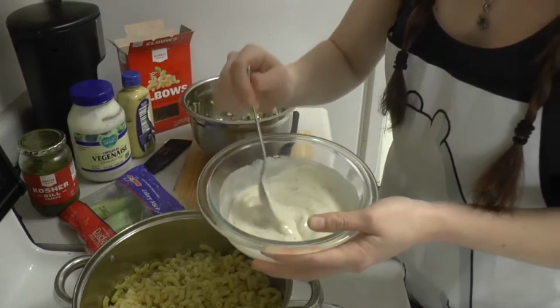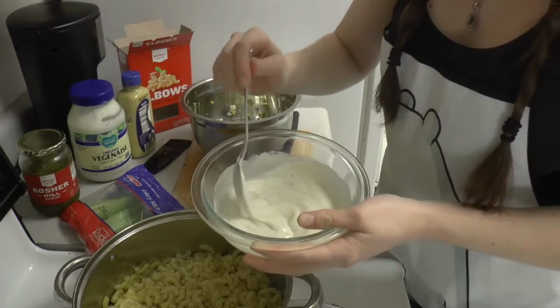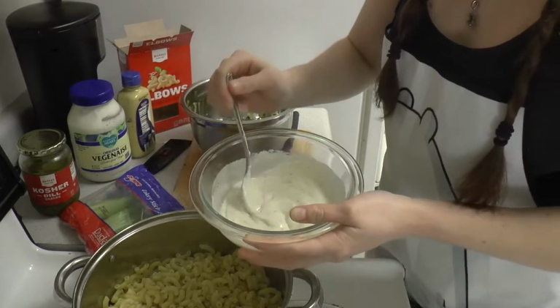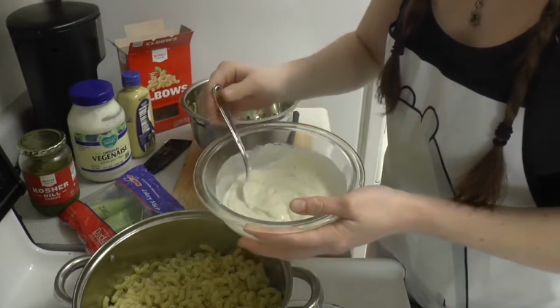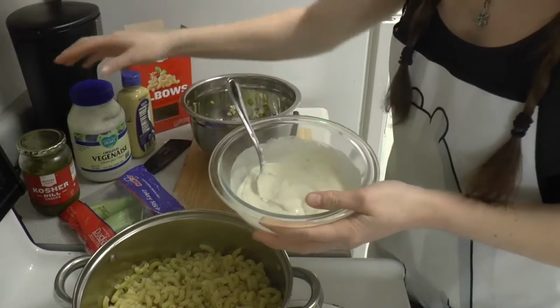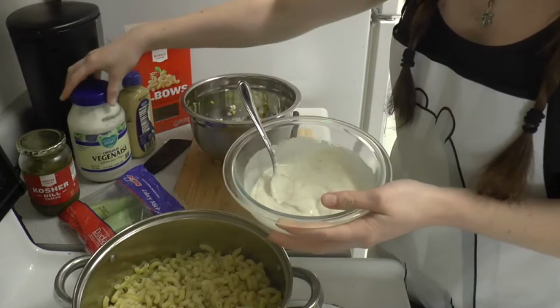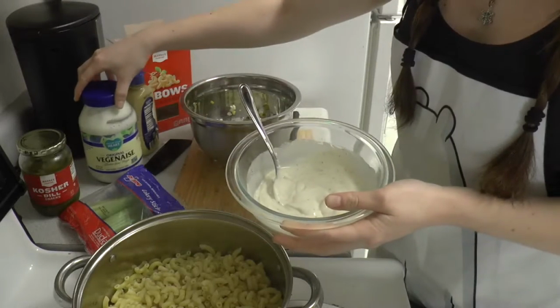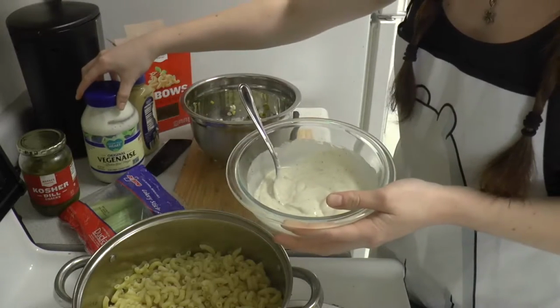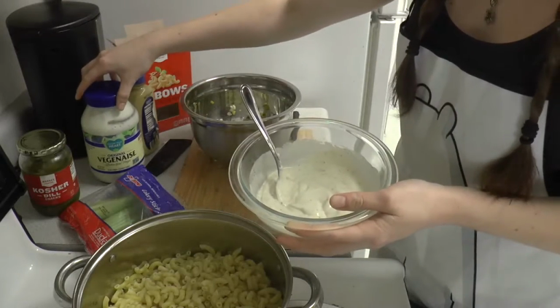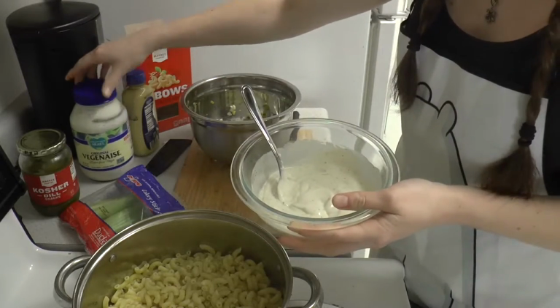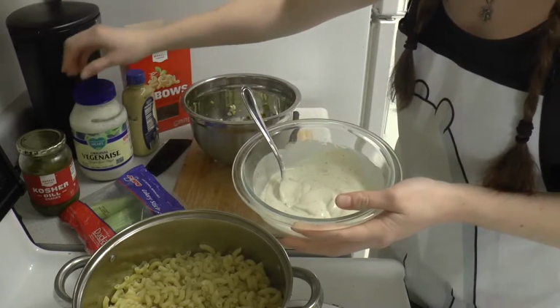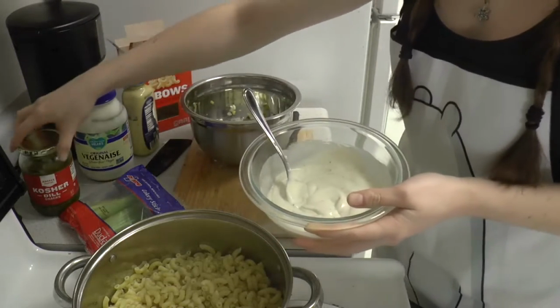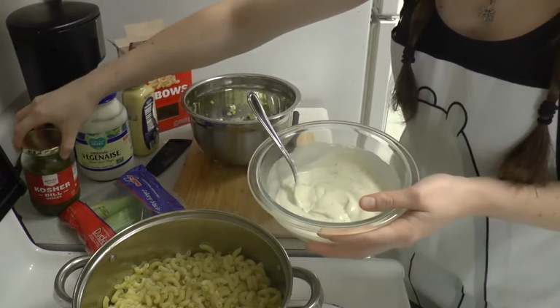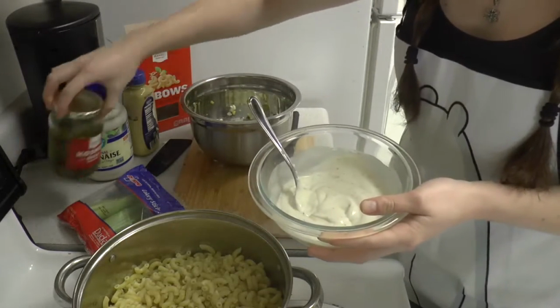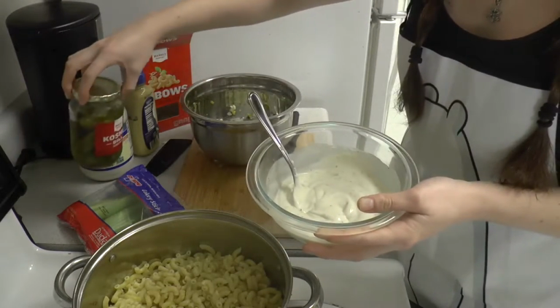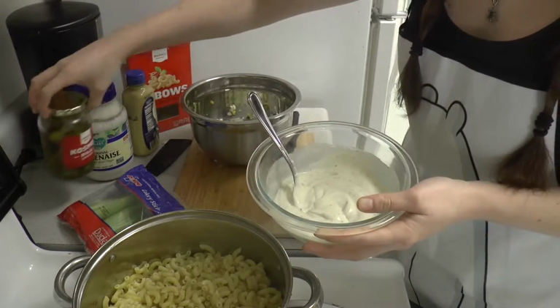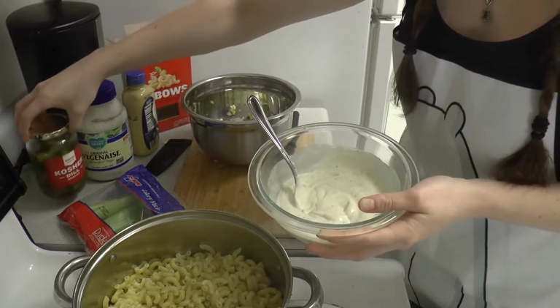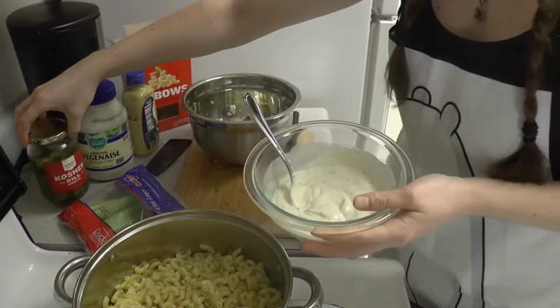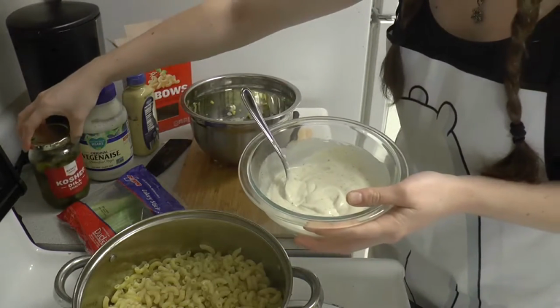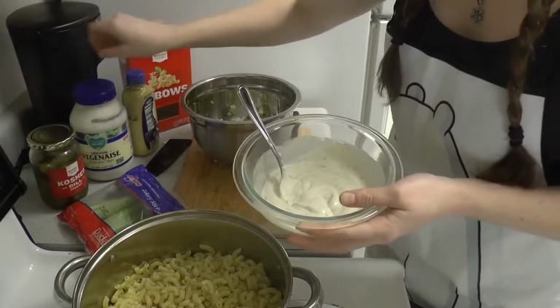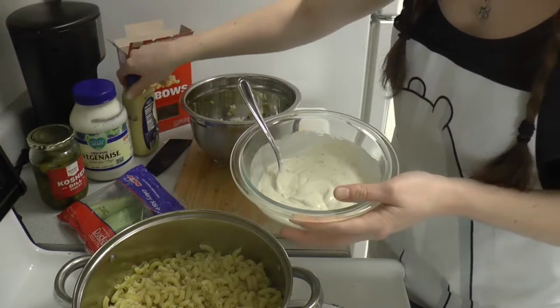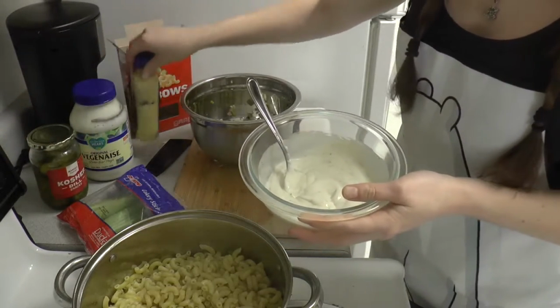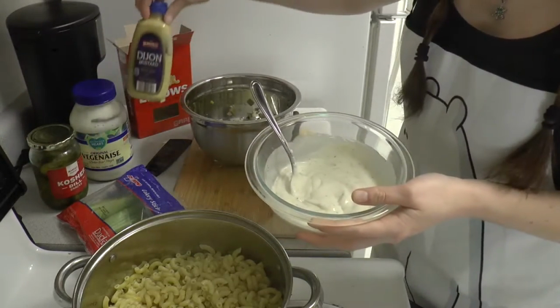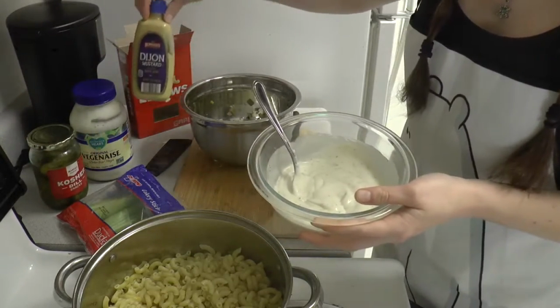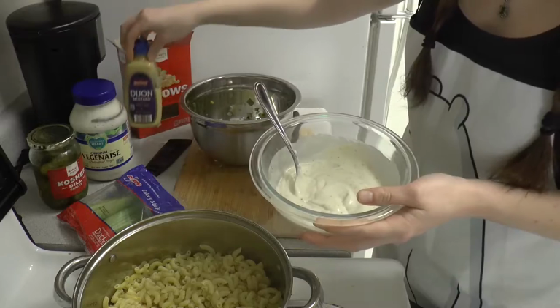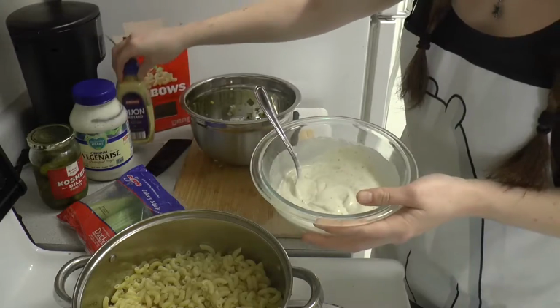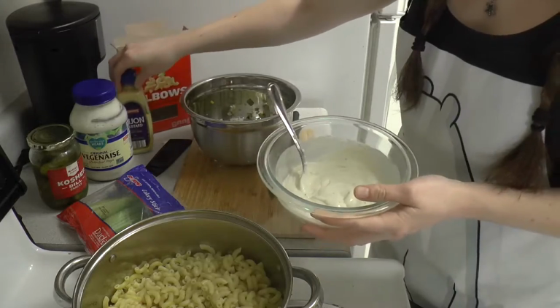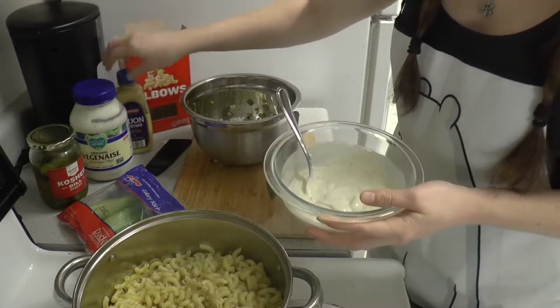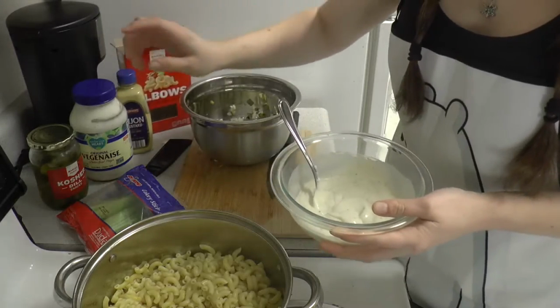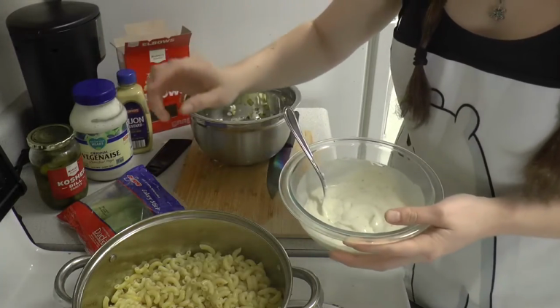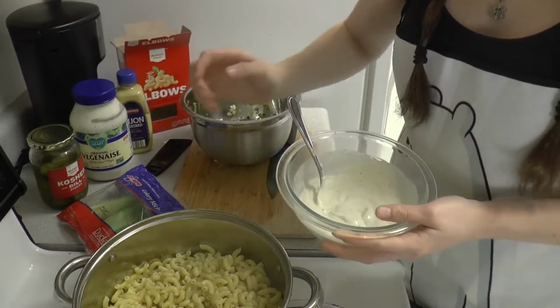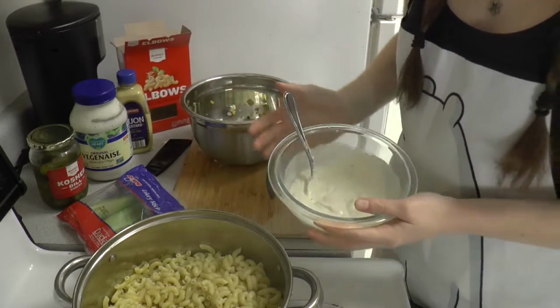So this is some mayo, some pickle juice, some Dijon mustard, and then salt and pepper.